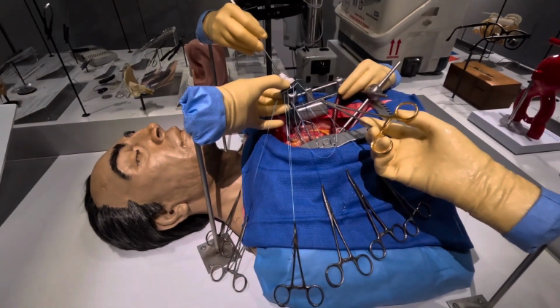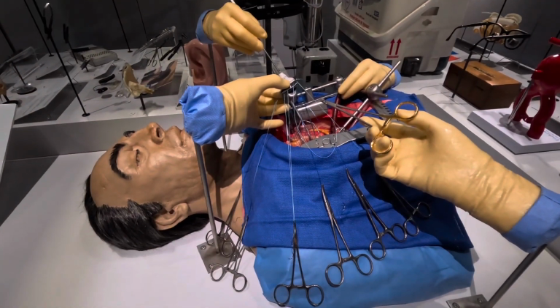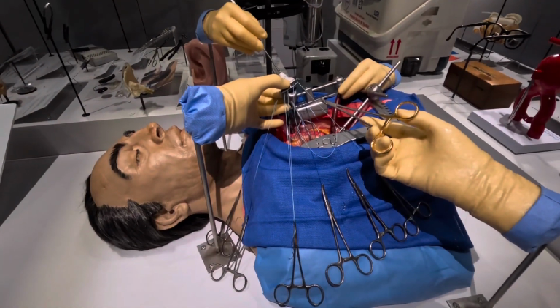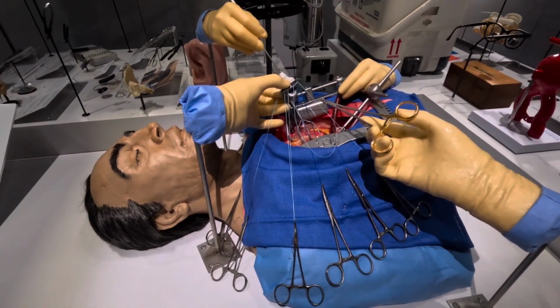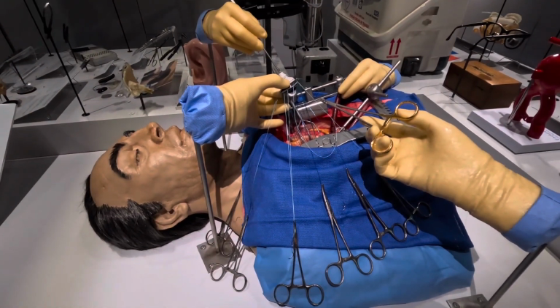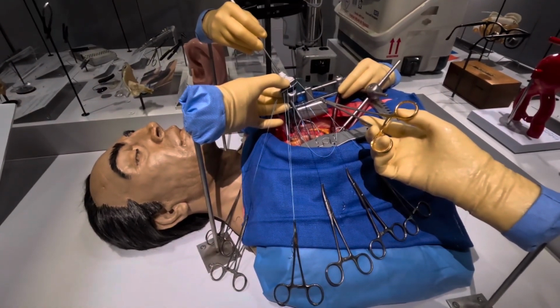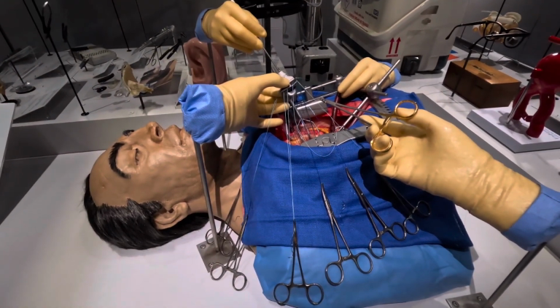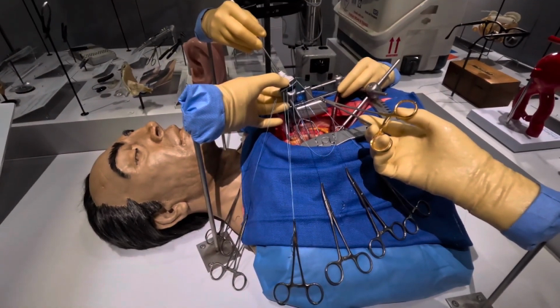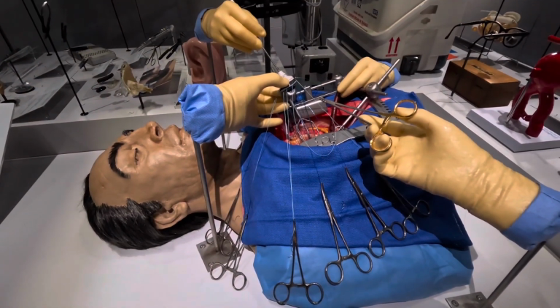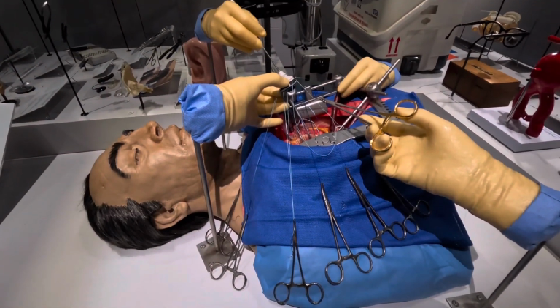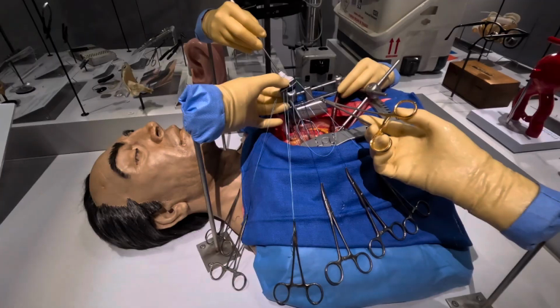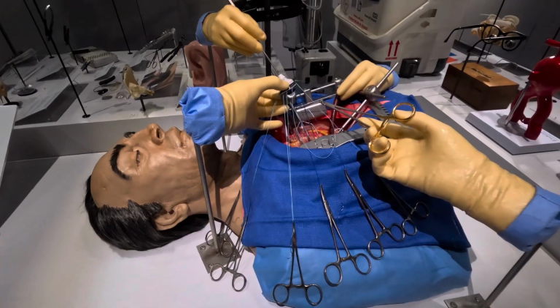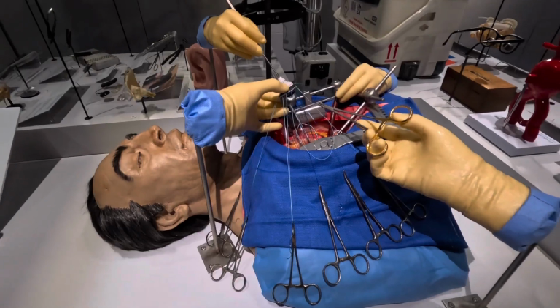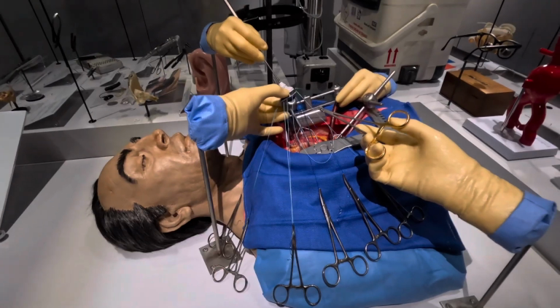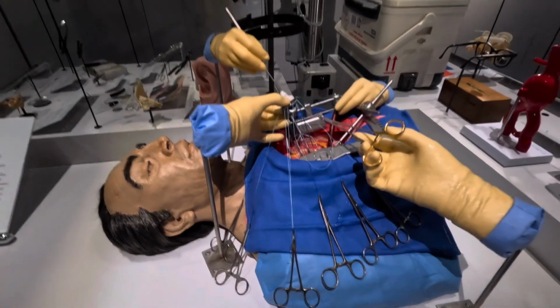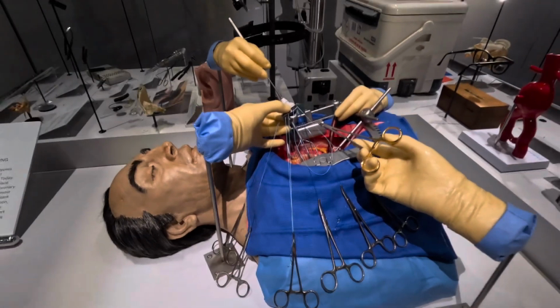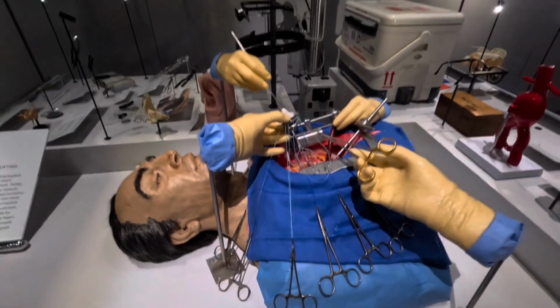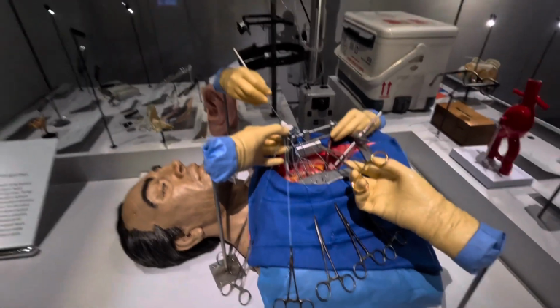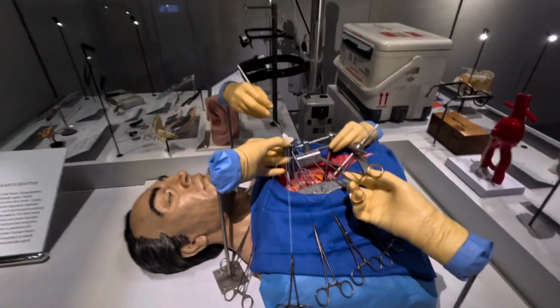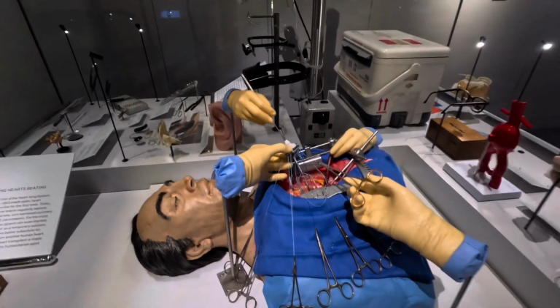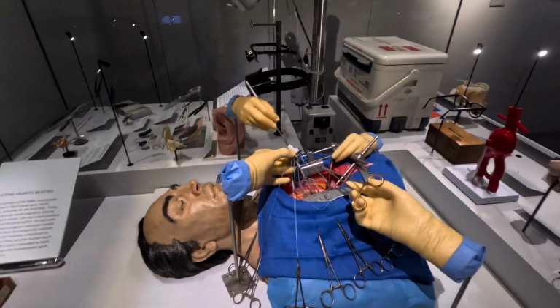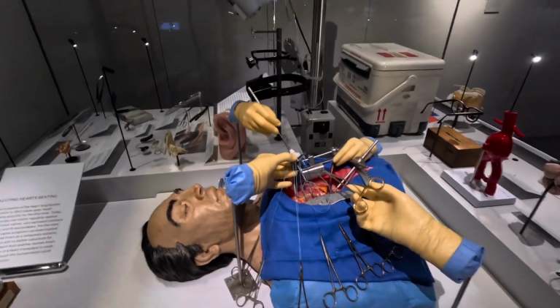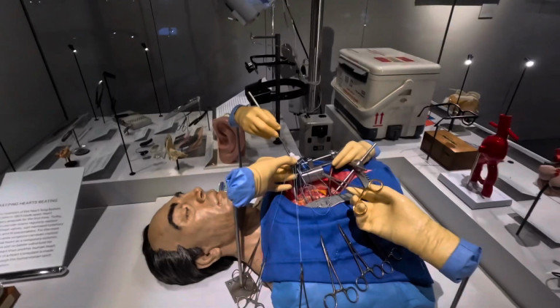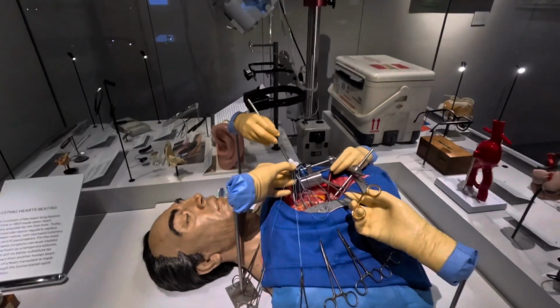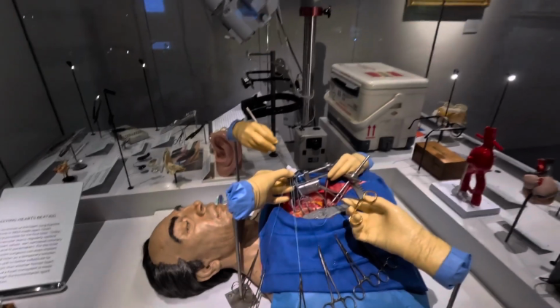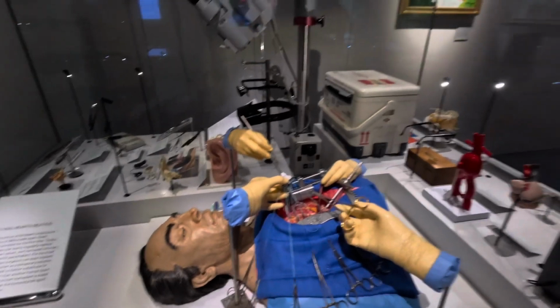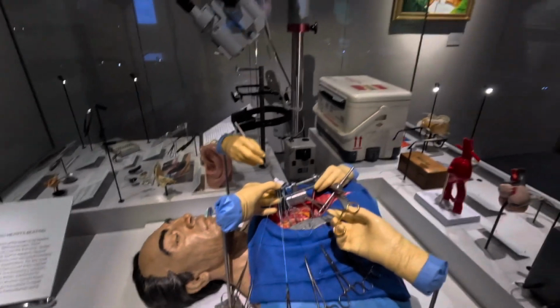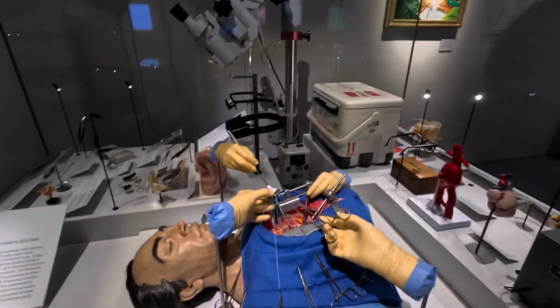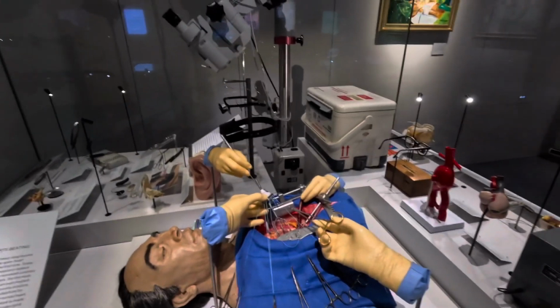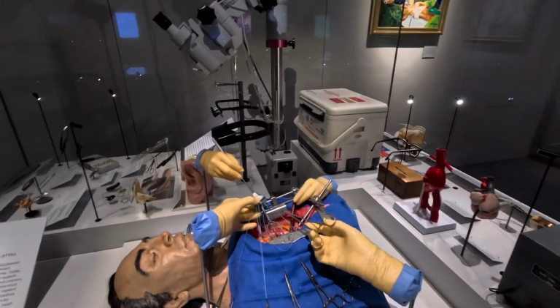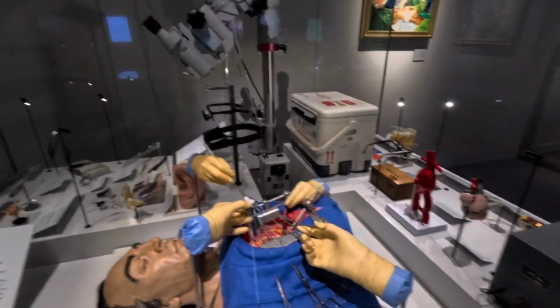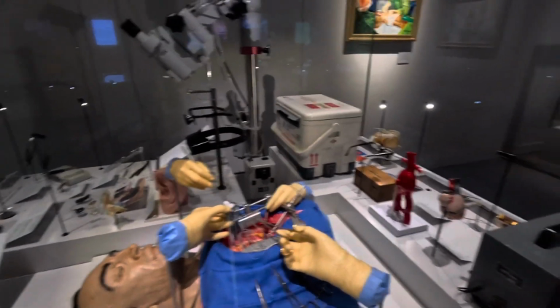Some good old open heart surgery on show.